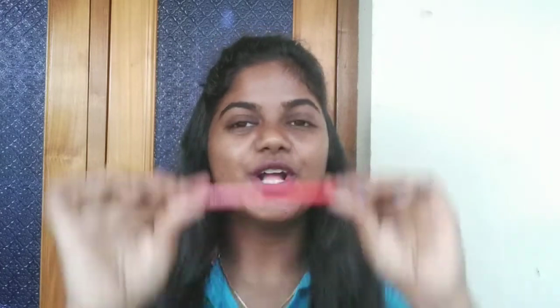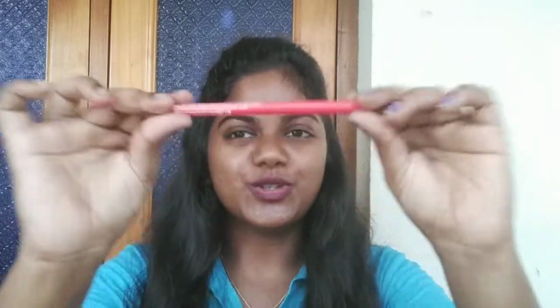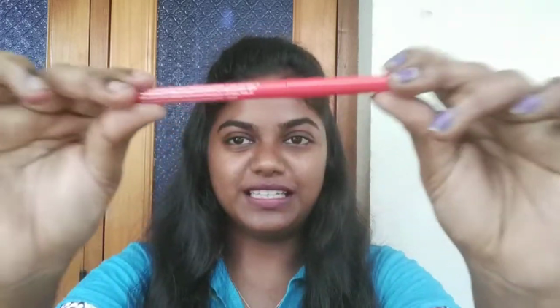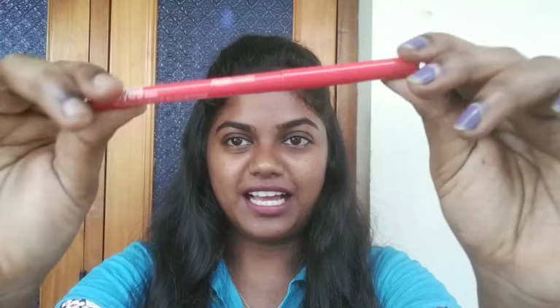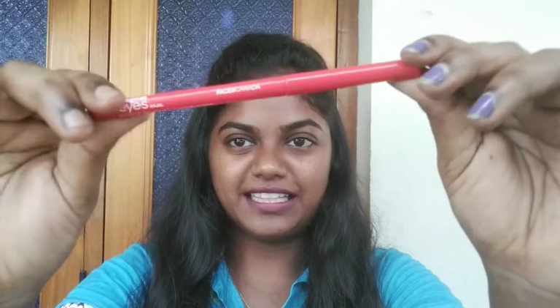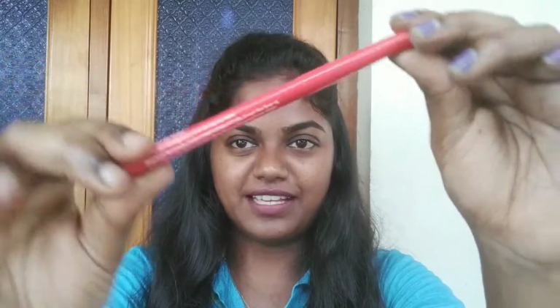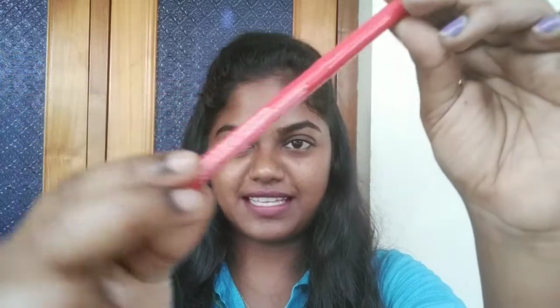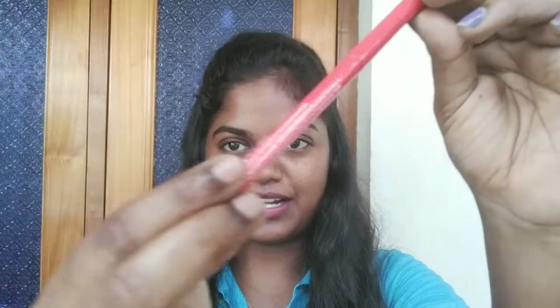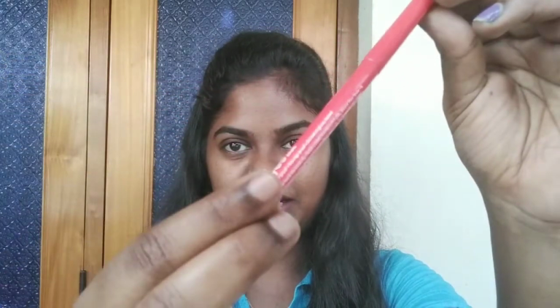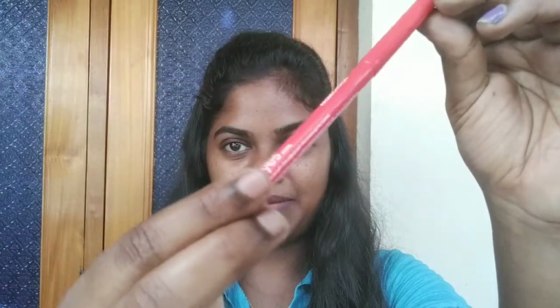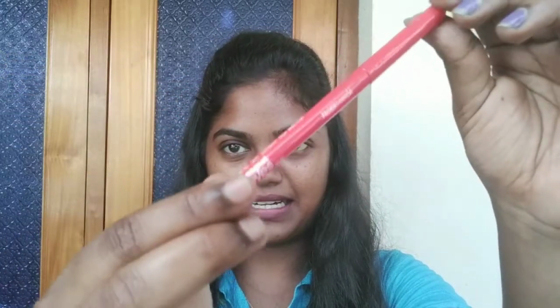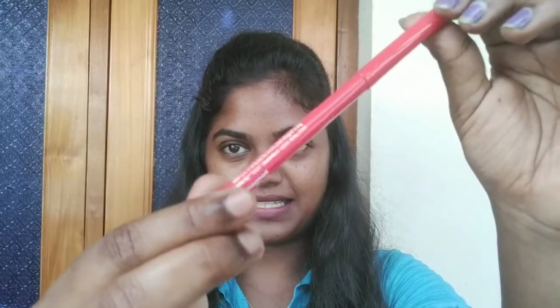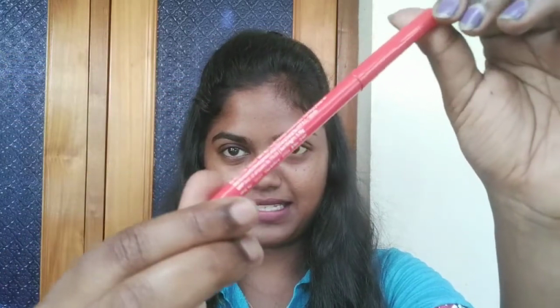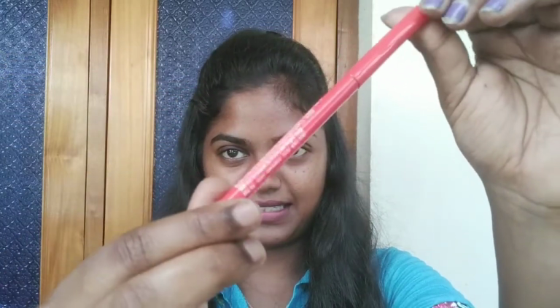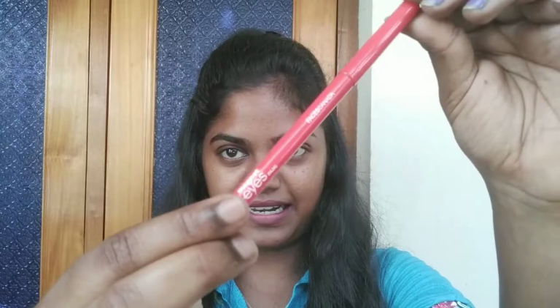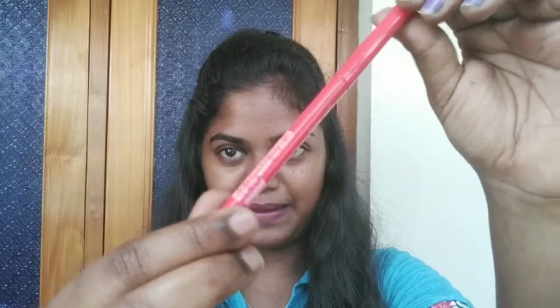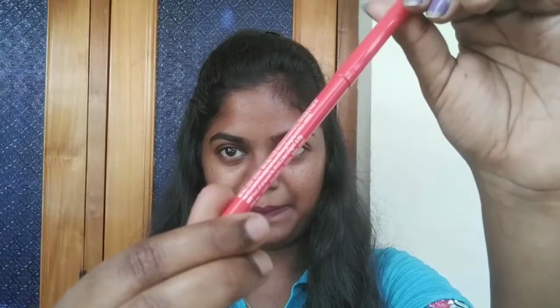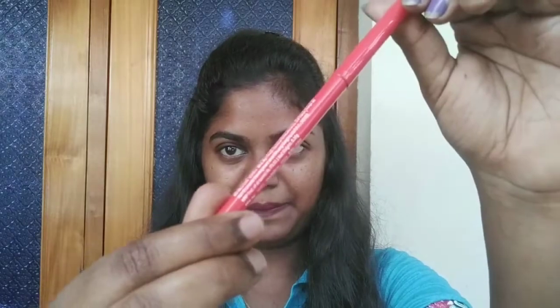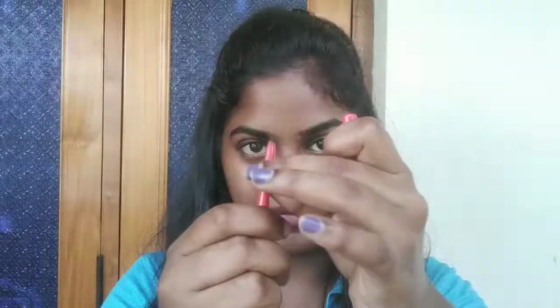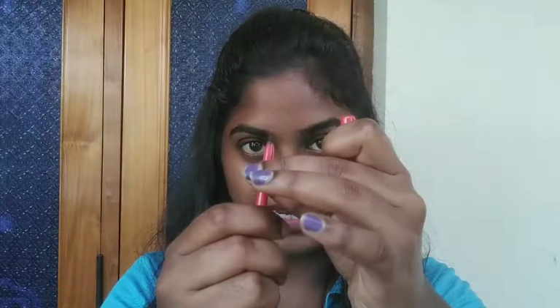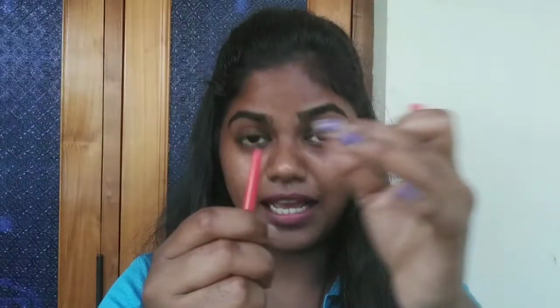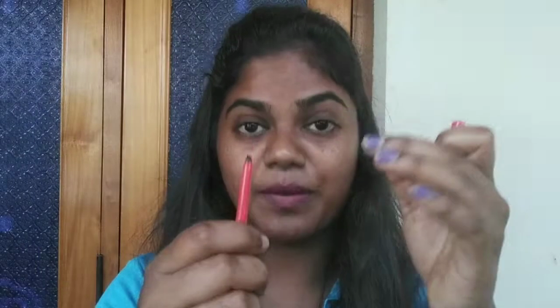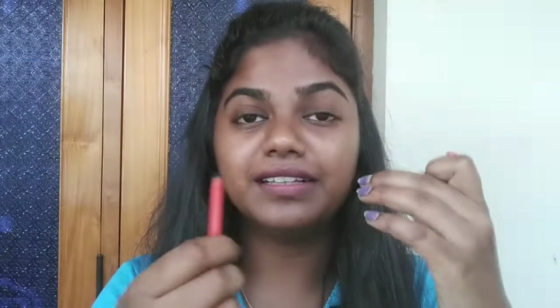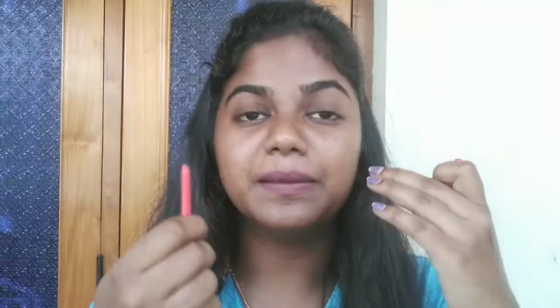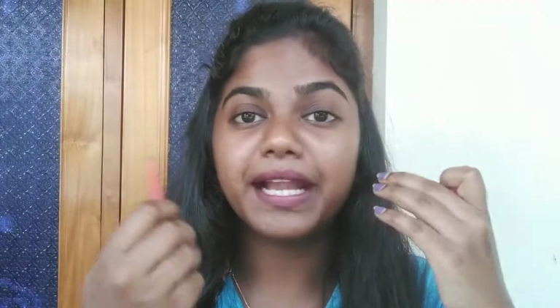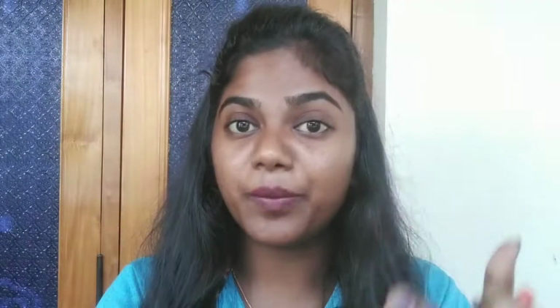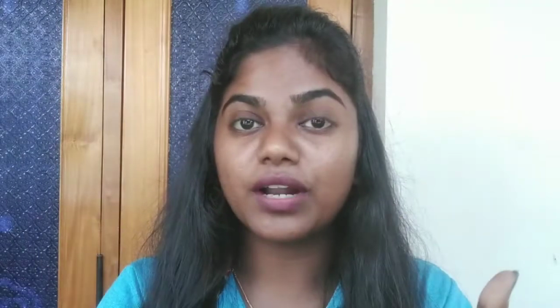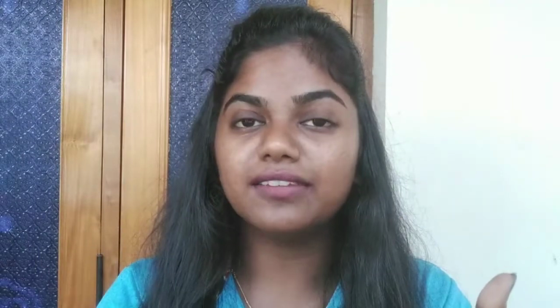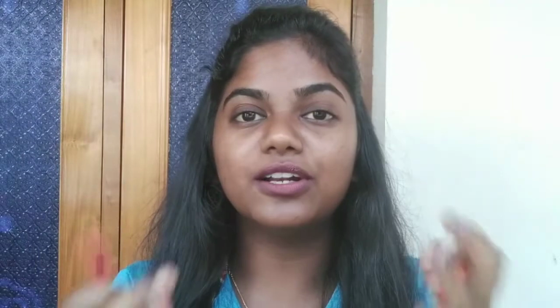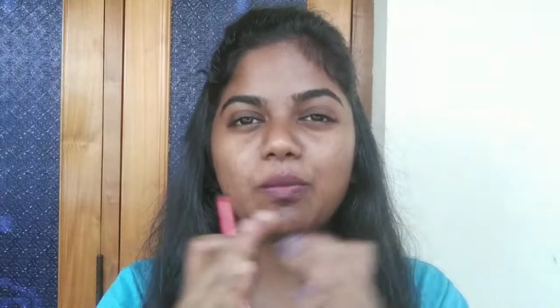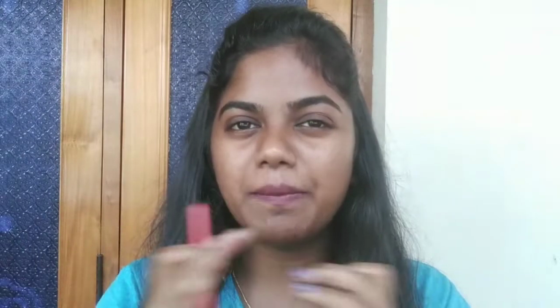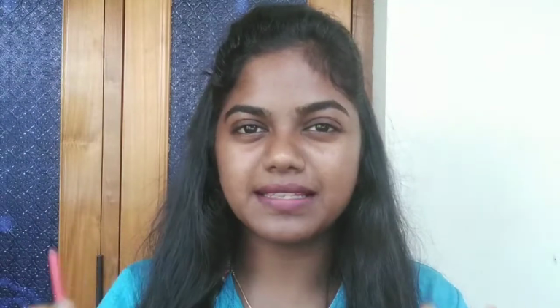I will show you the Magnetize Kajal. All of our makeup is very basic.